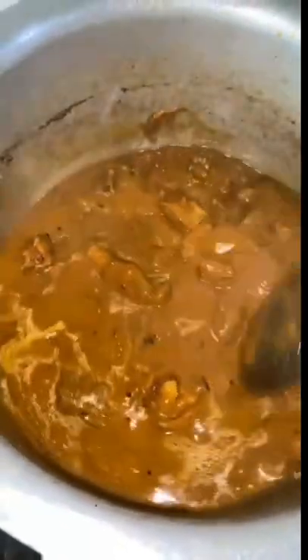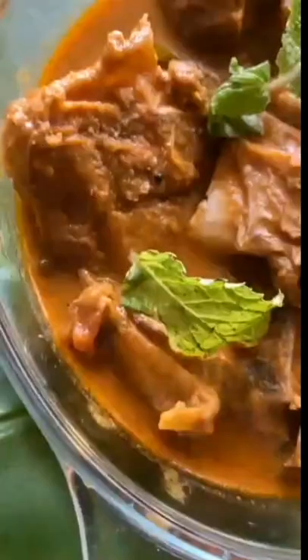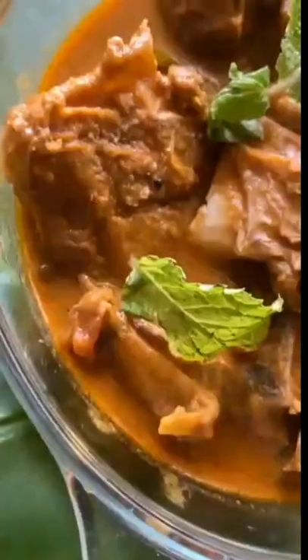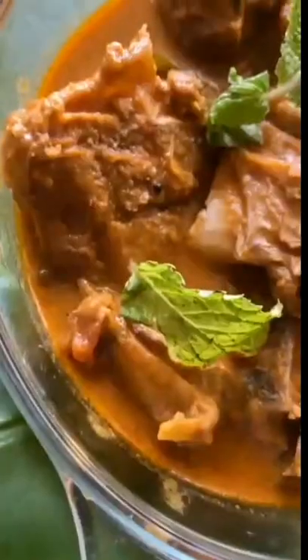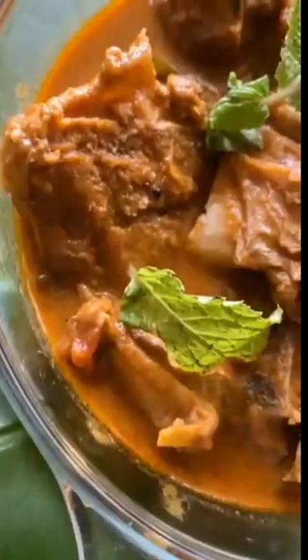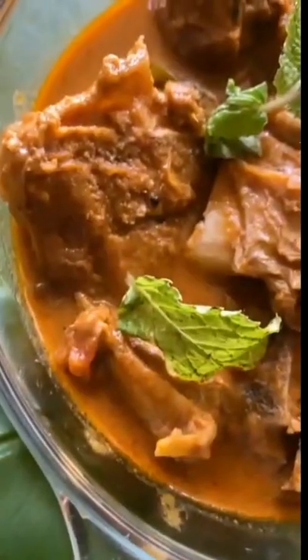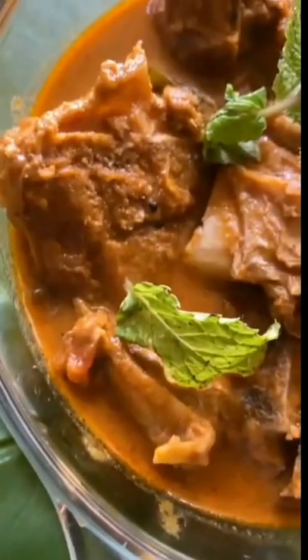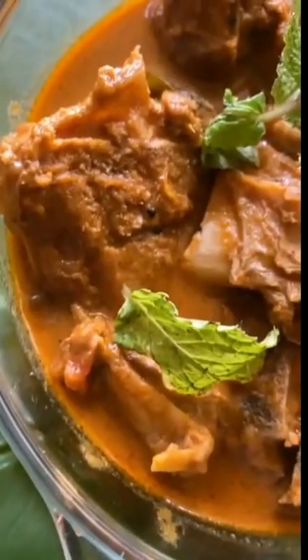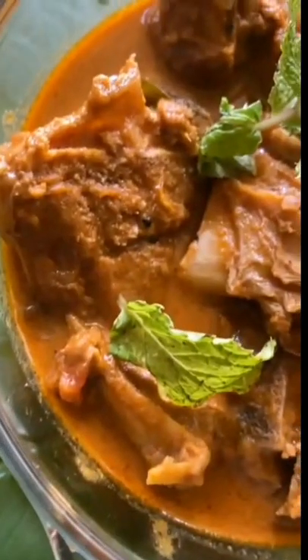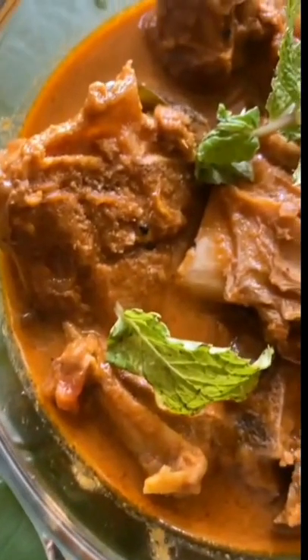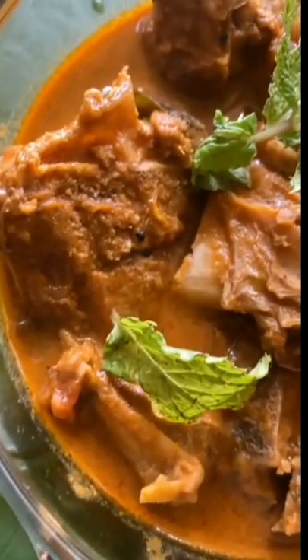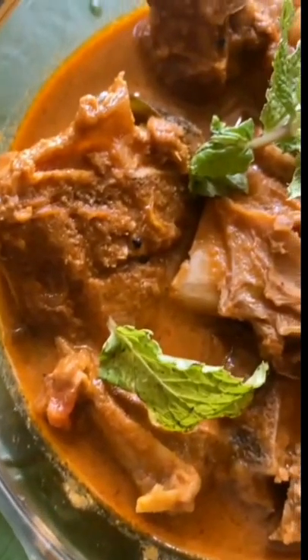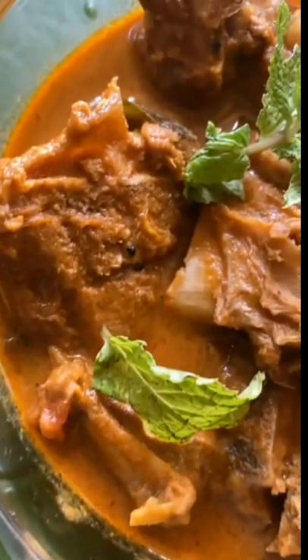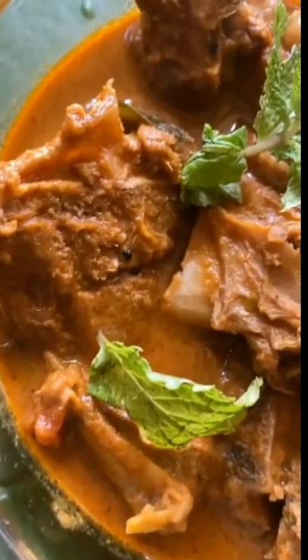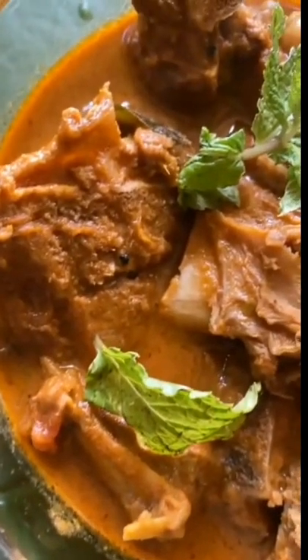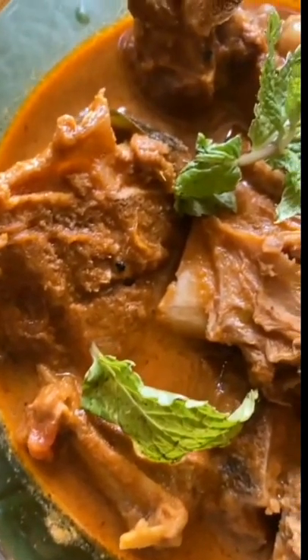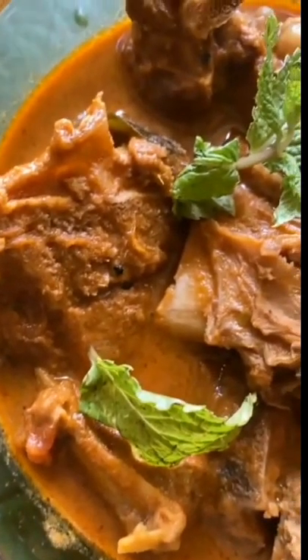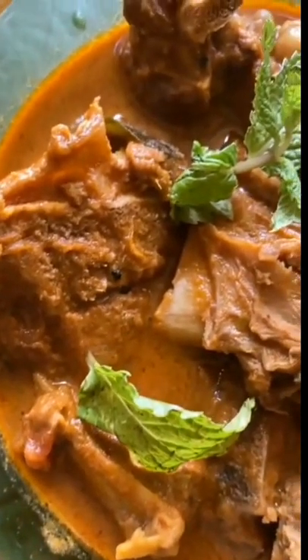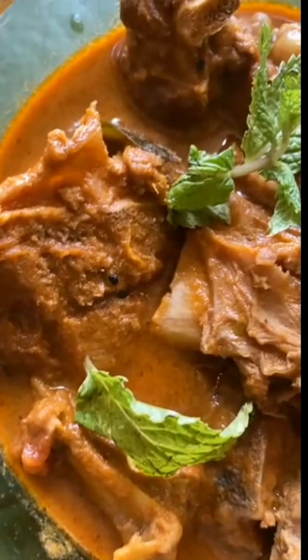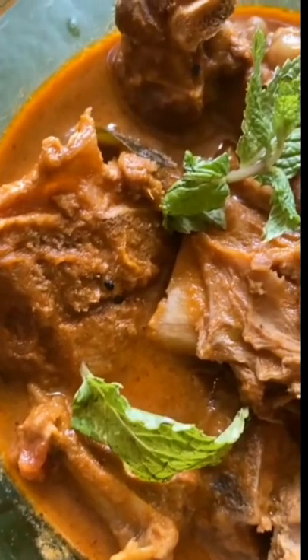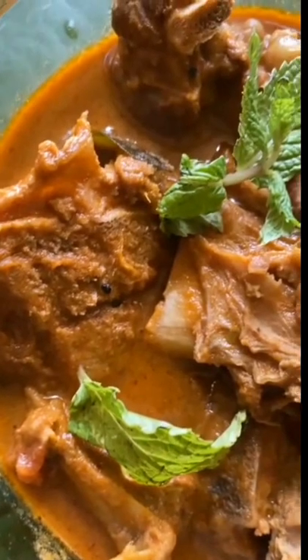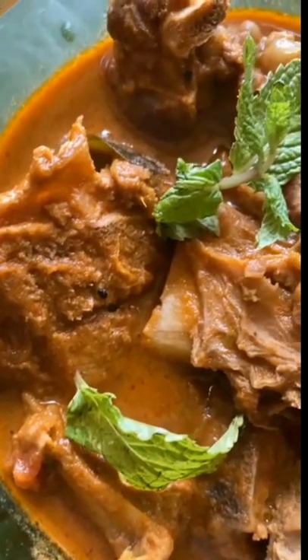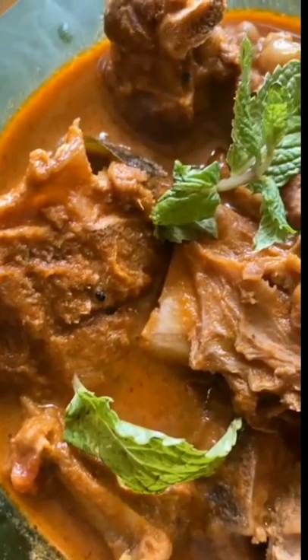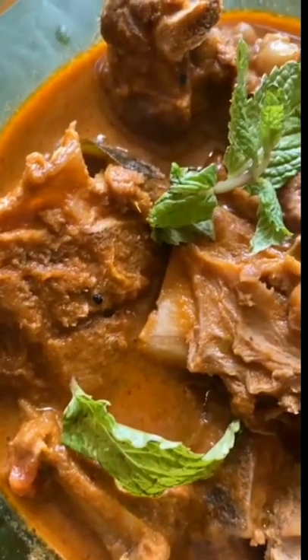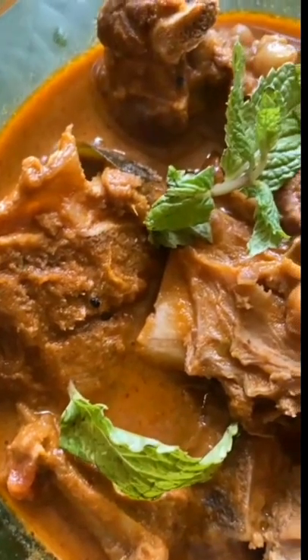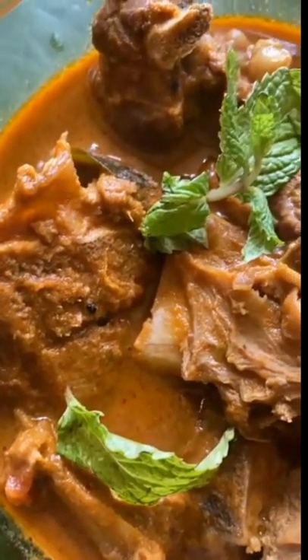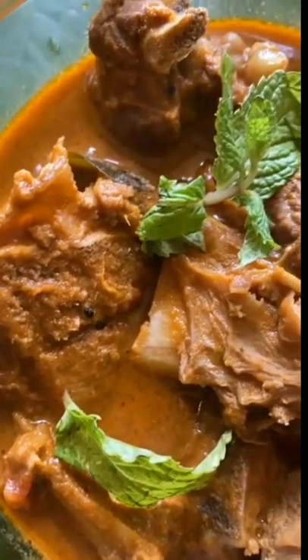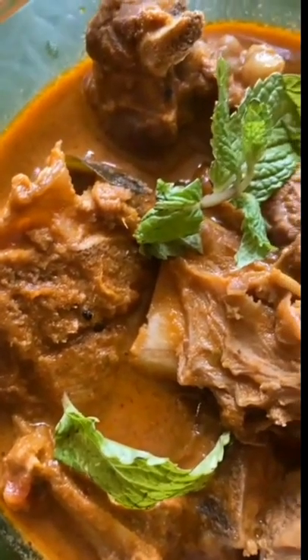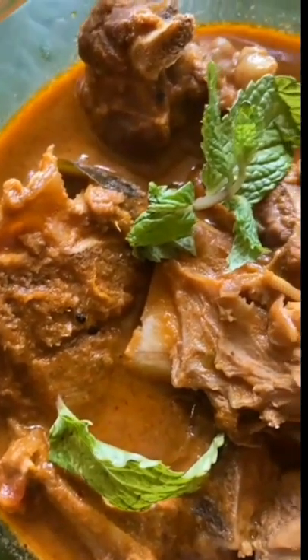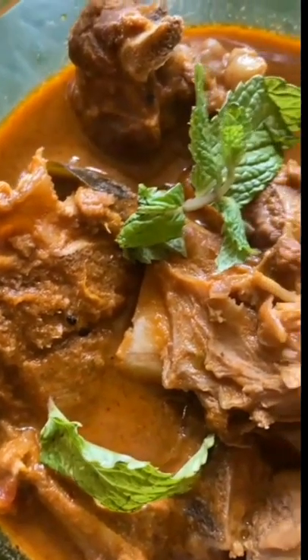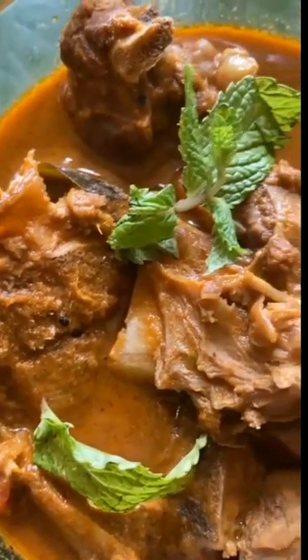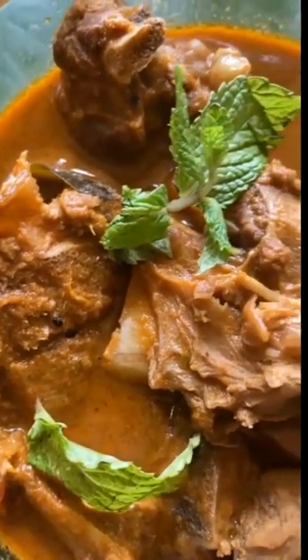Your mutton curry is ready to serve. Garnish with freshly cut coriander leaves and mint leaves.